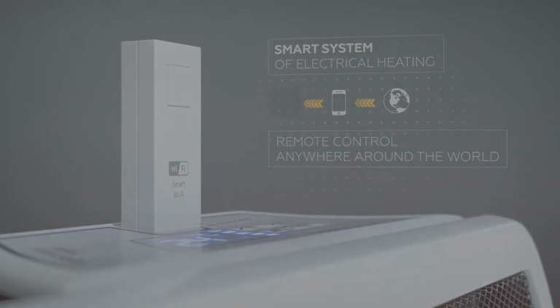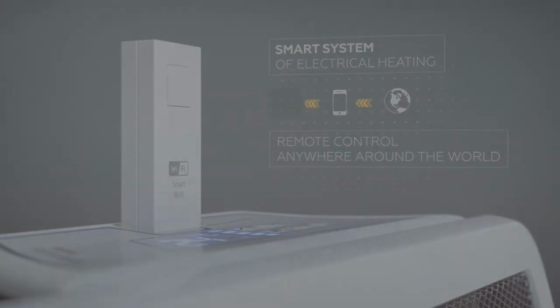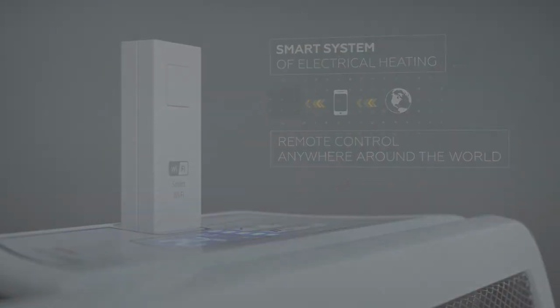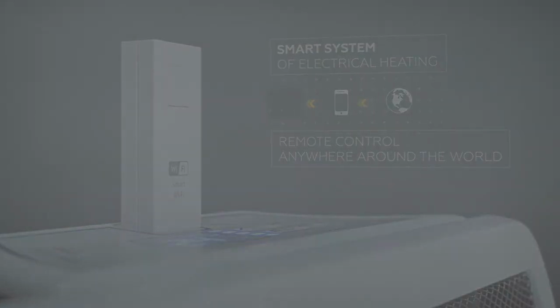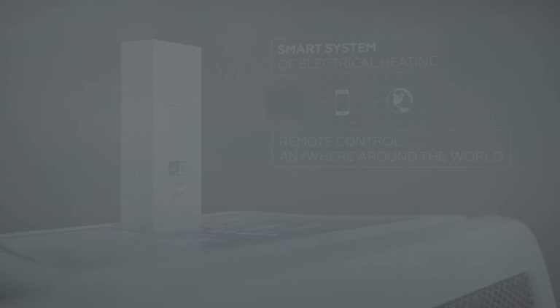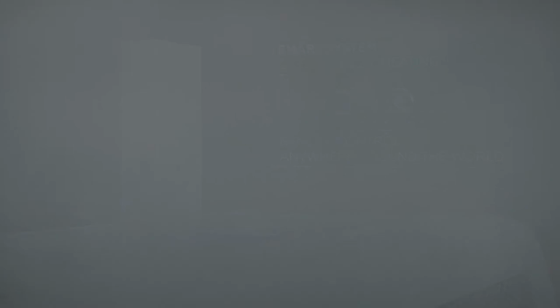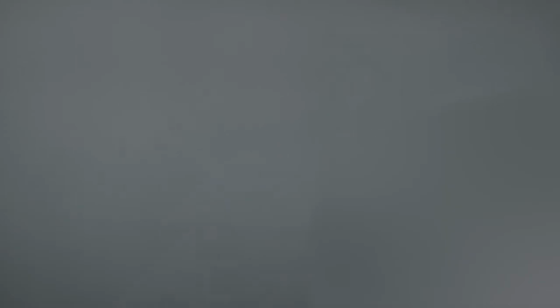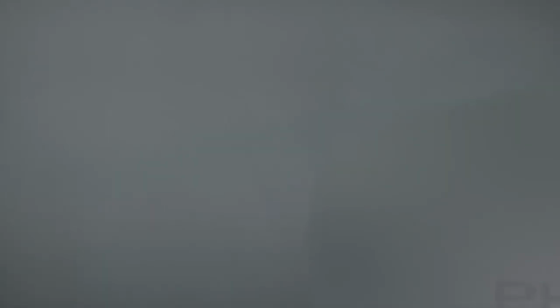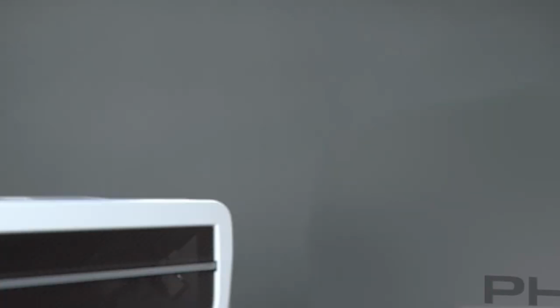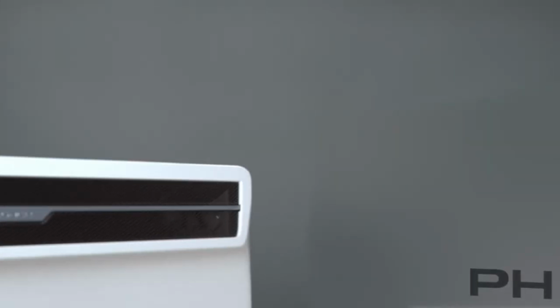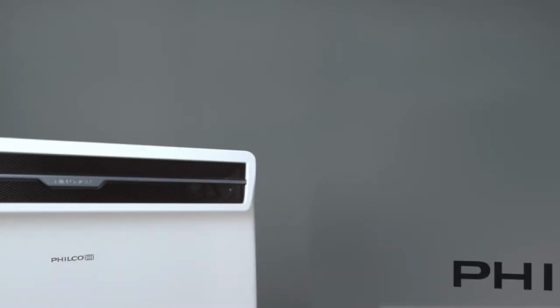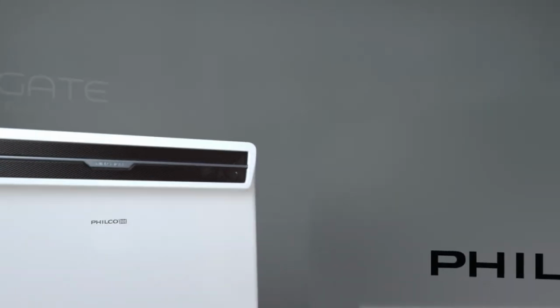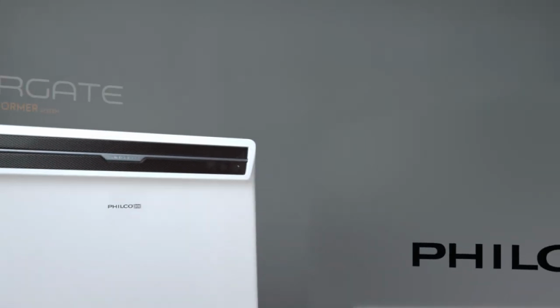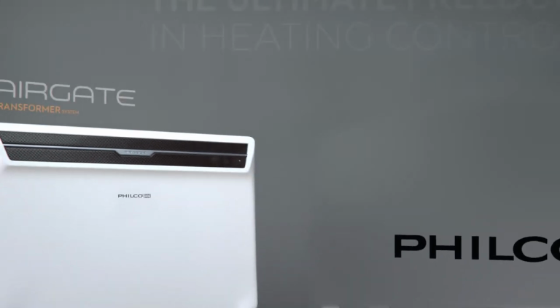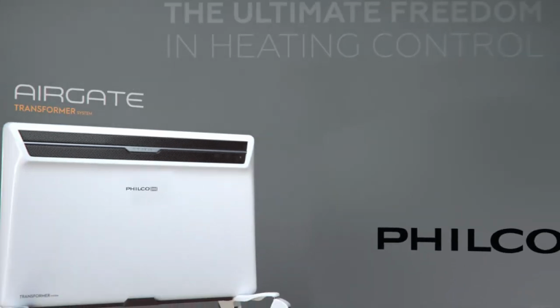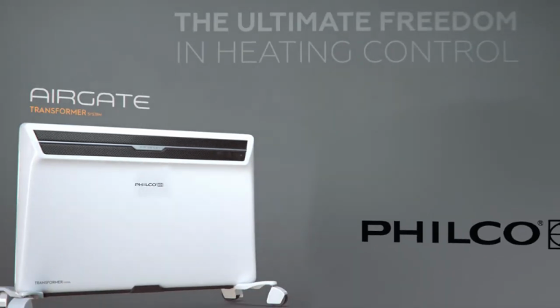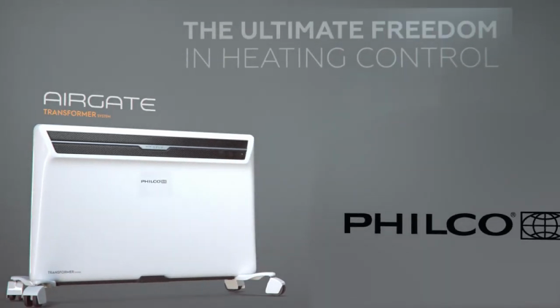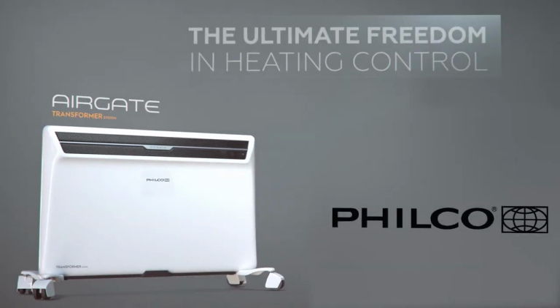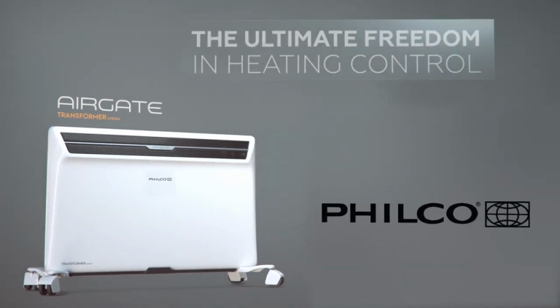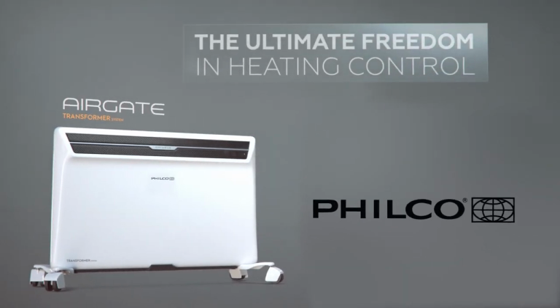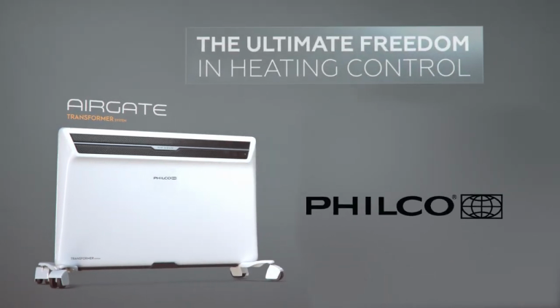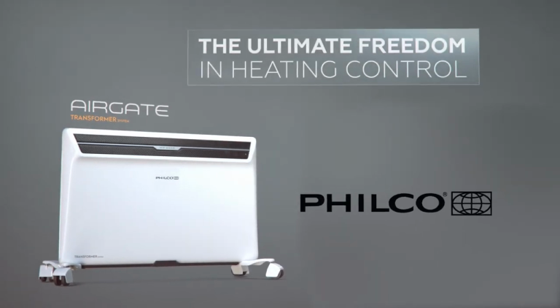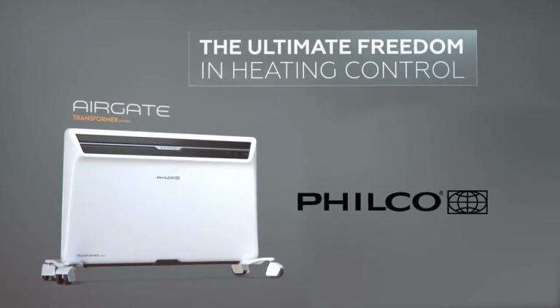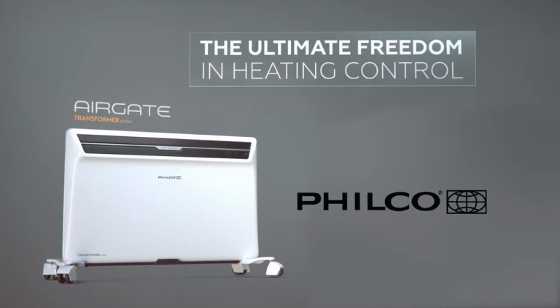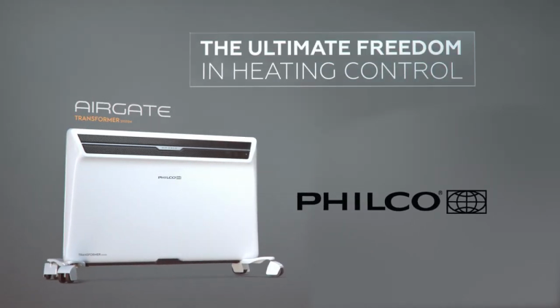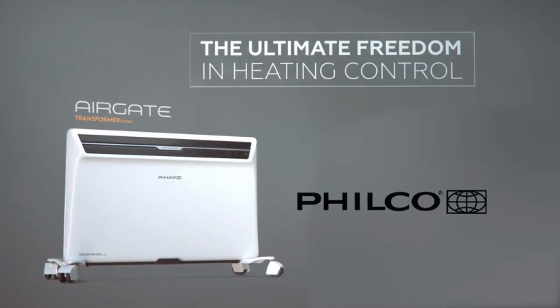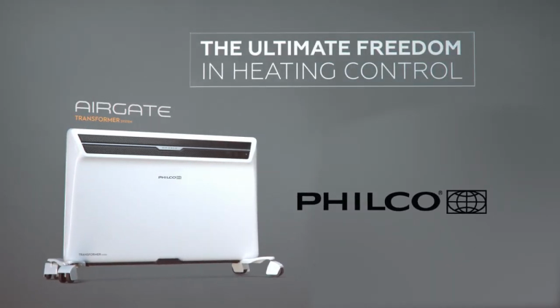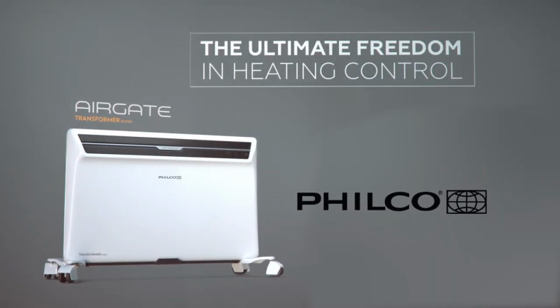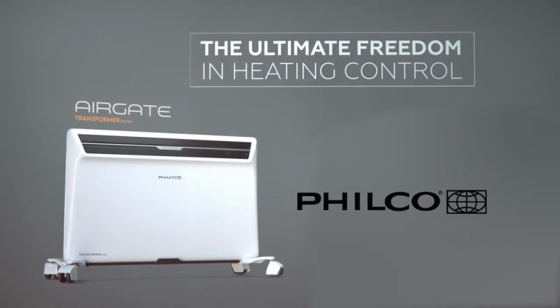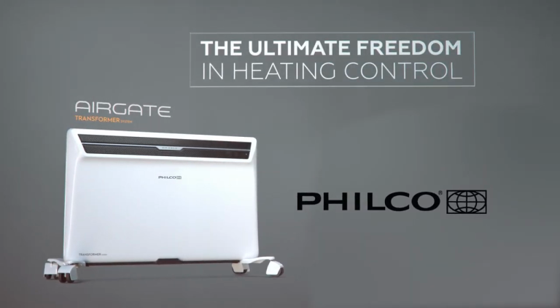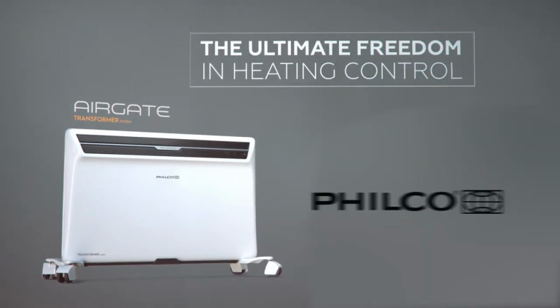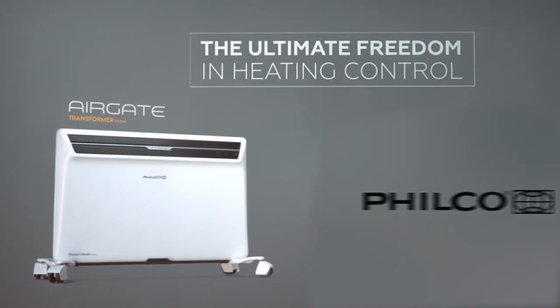The Electrolux transformer system – the ultimate freedom in heating control.